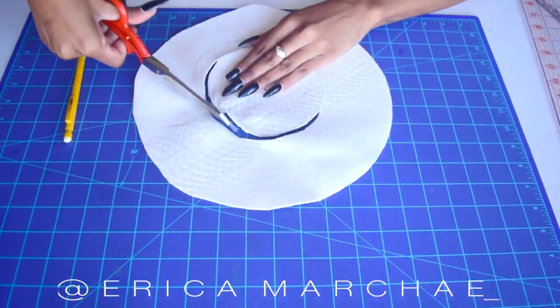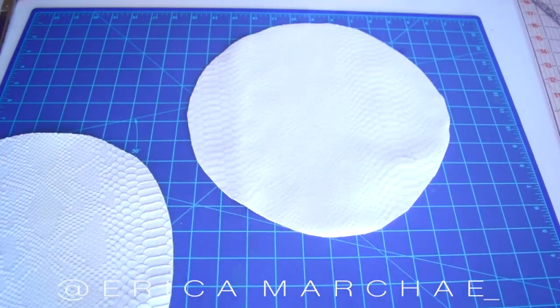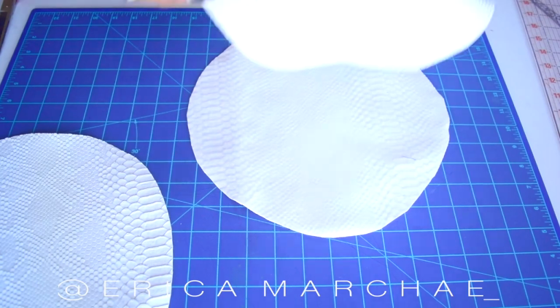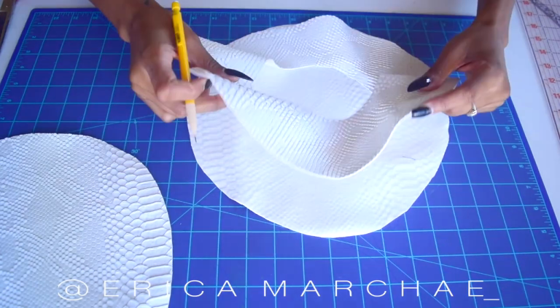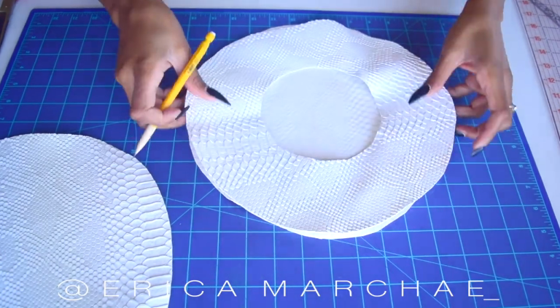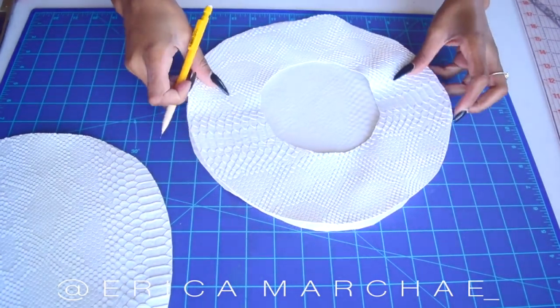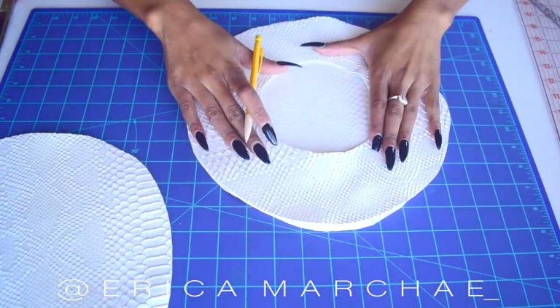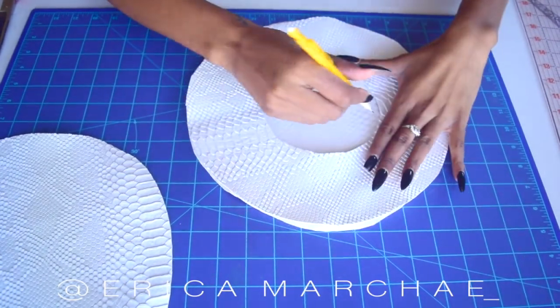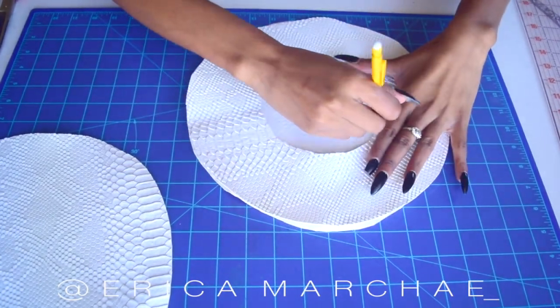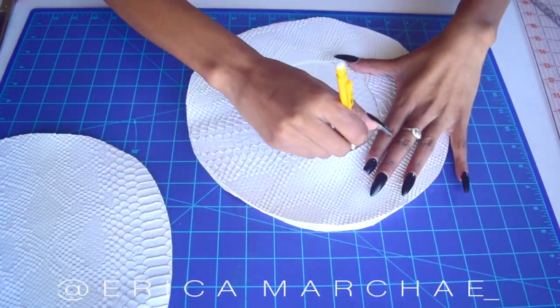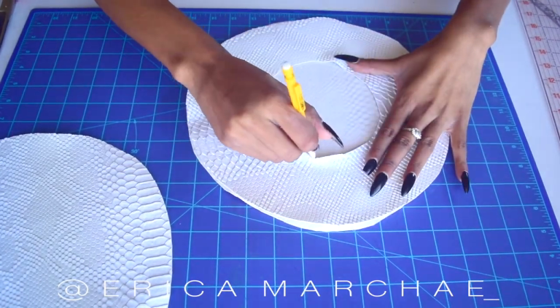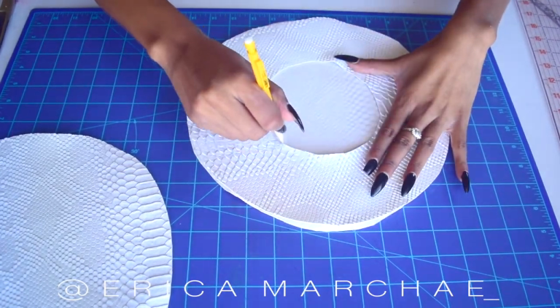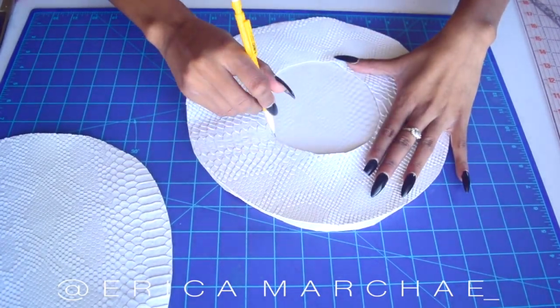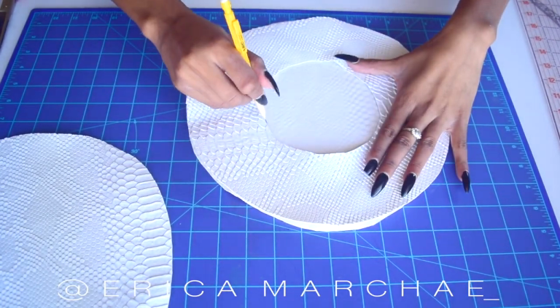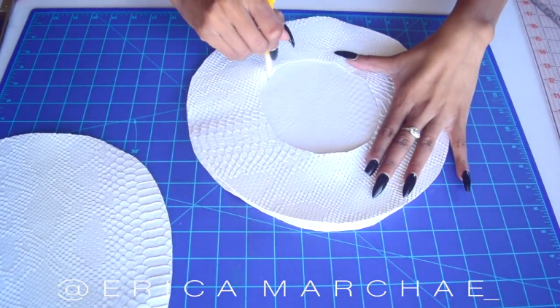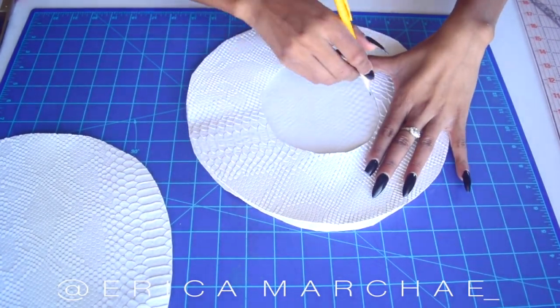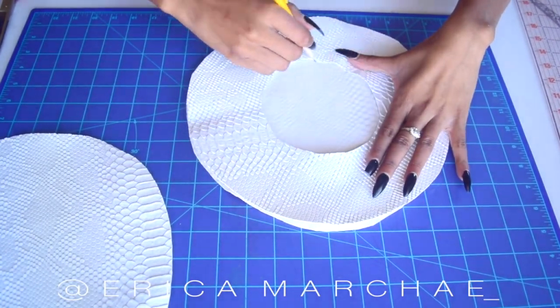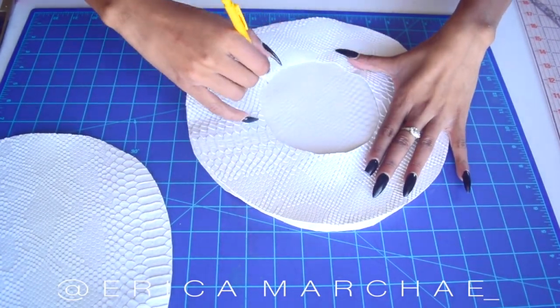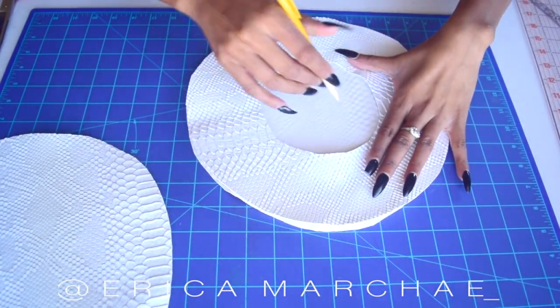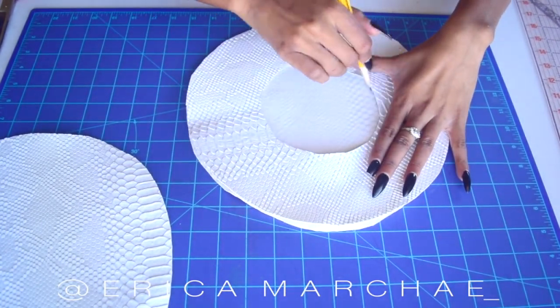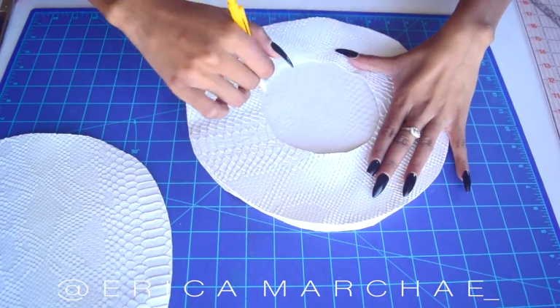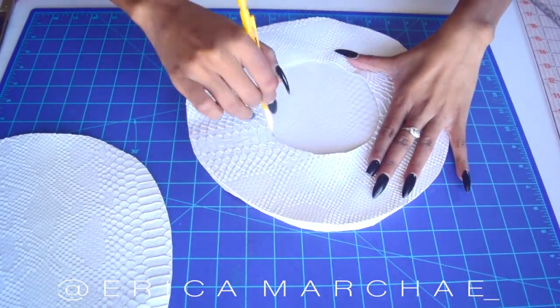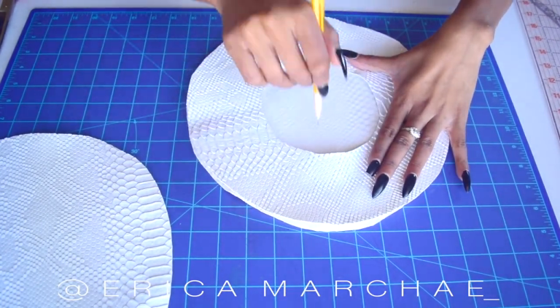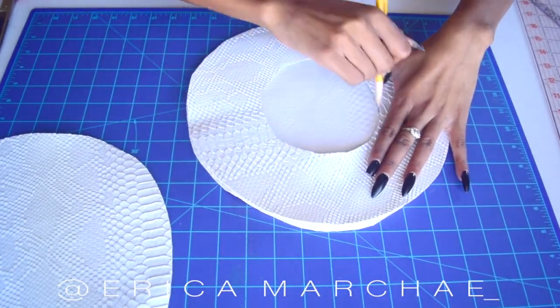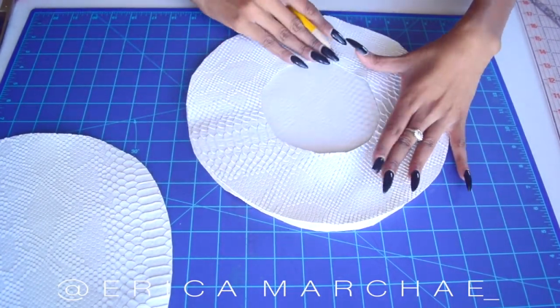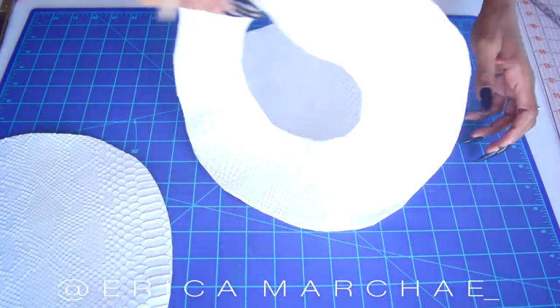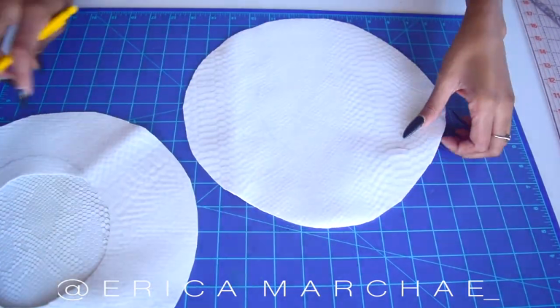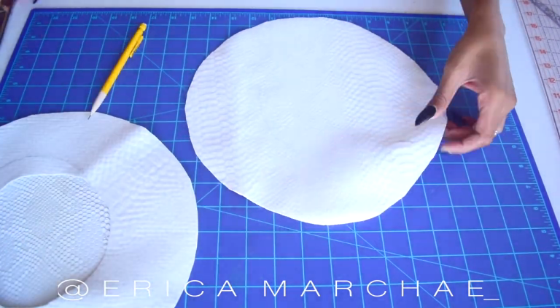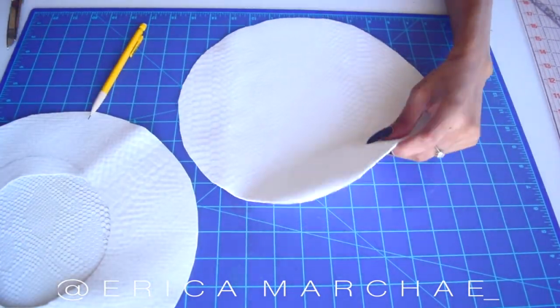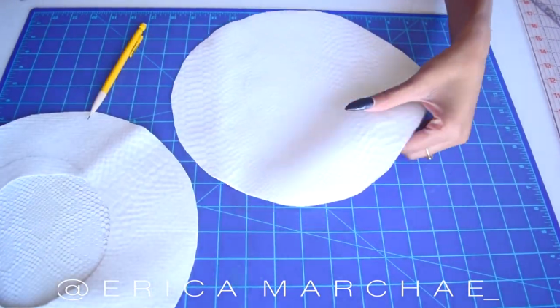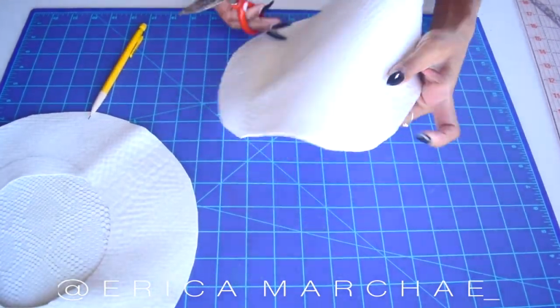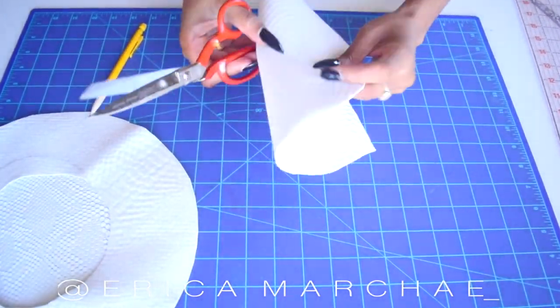Grab your second circle, trace the smaller circle on the inside, and cut that out as well.